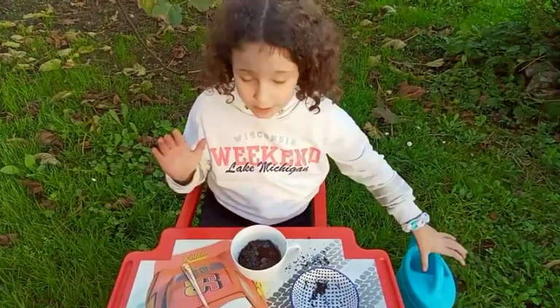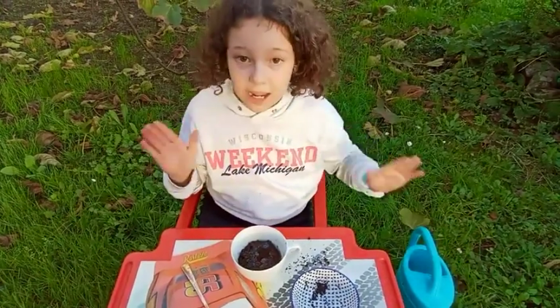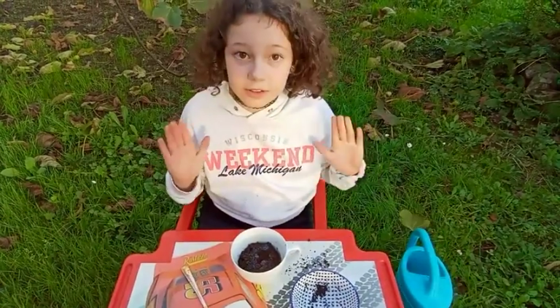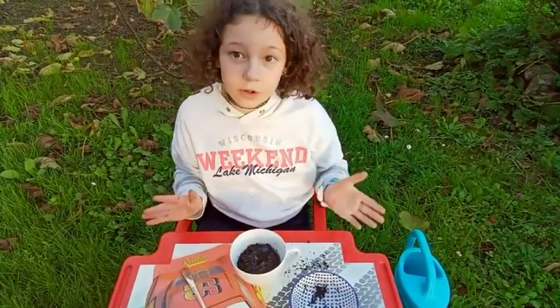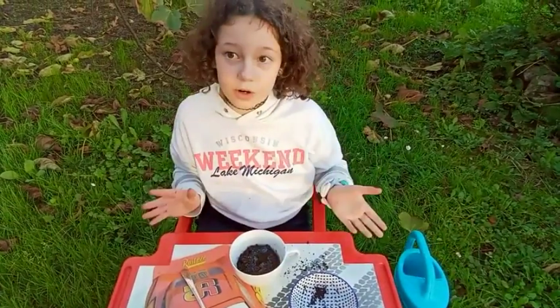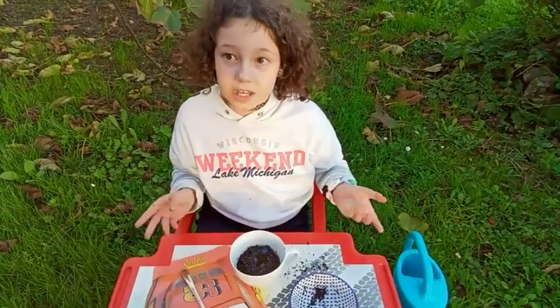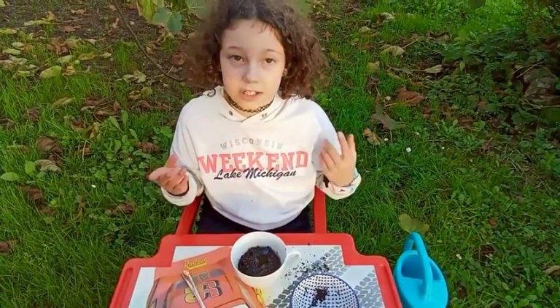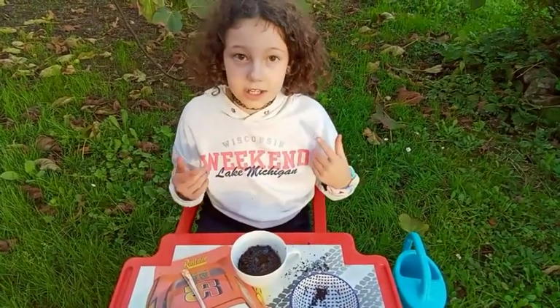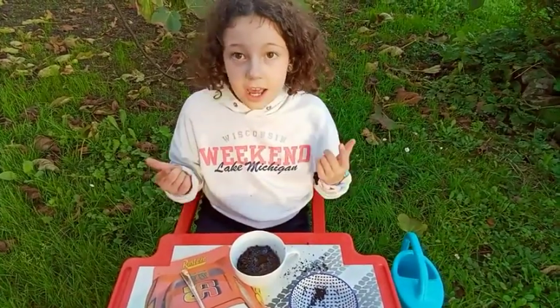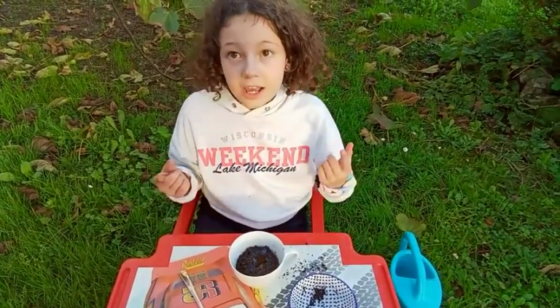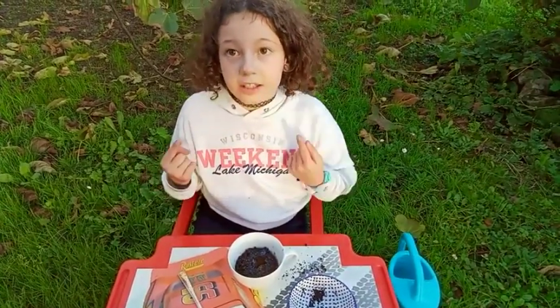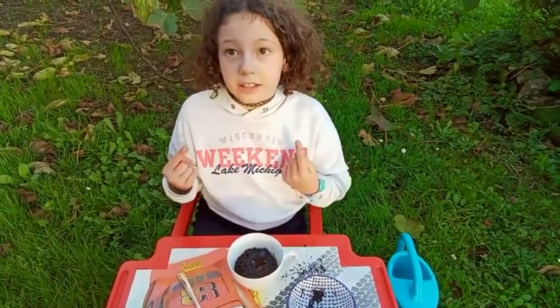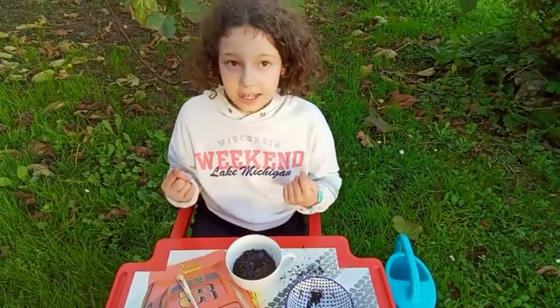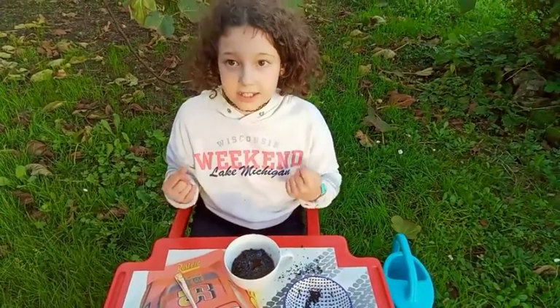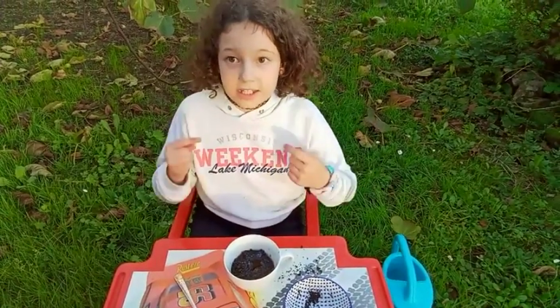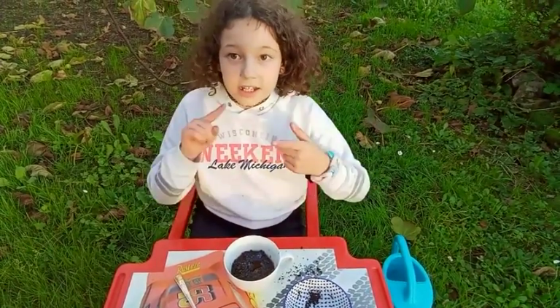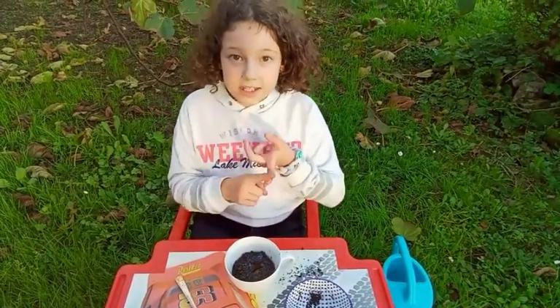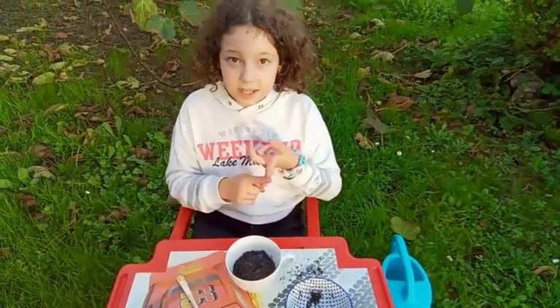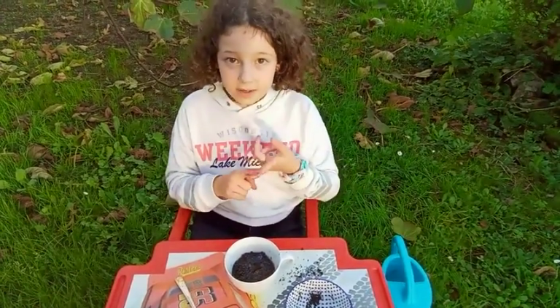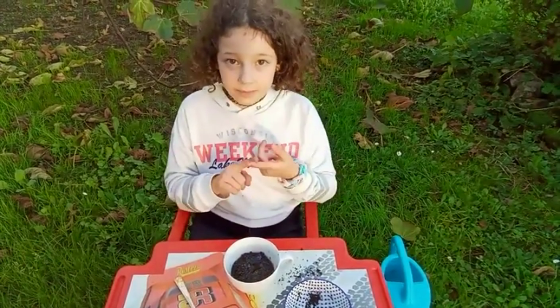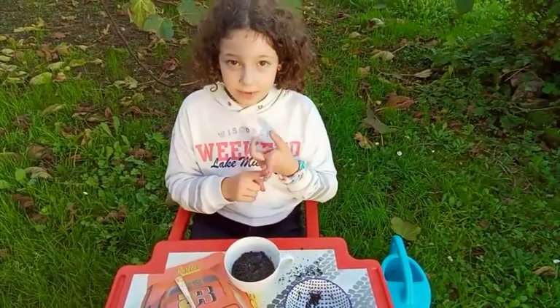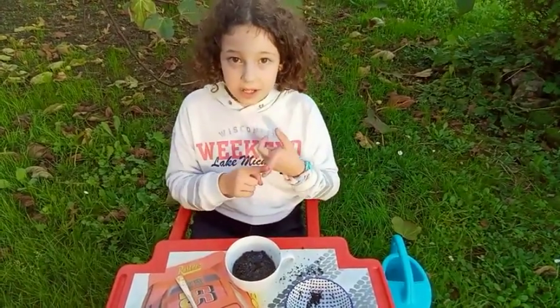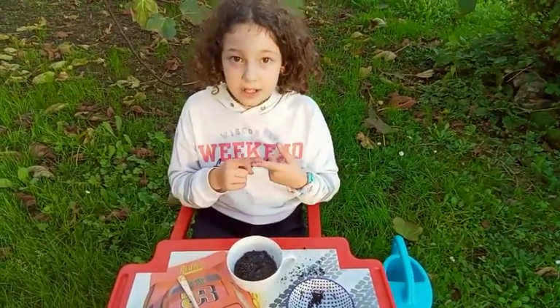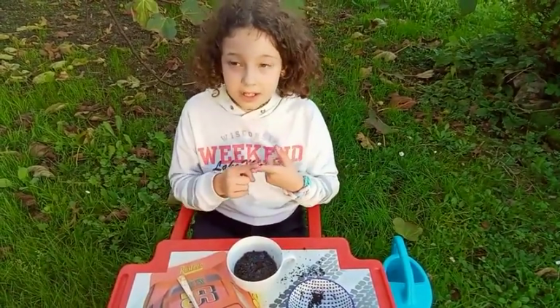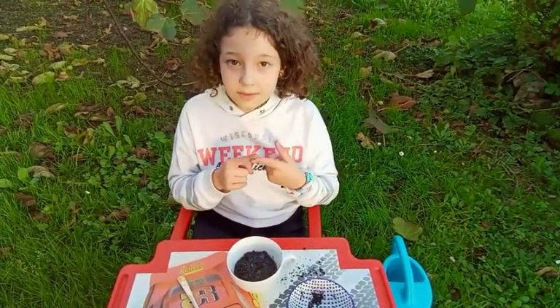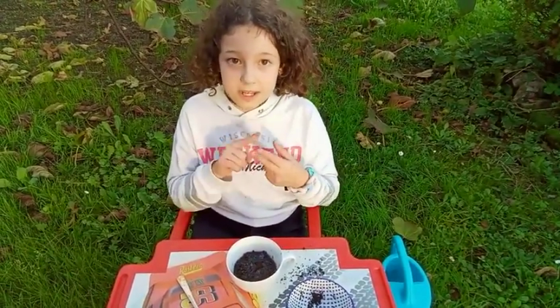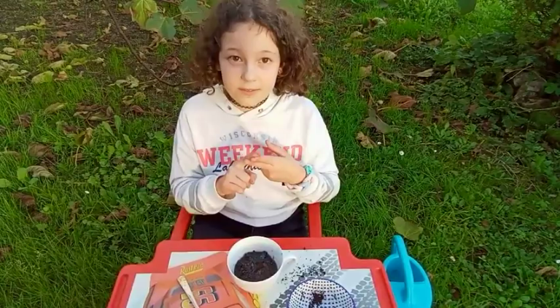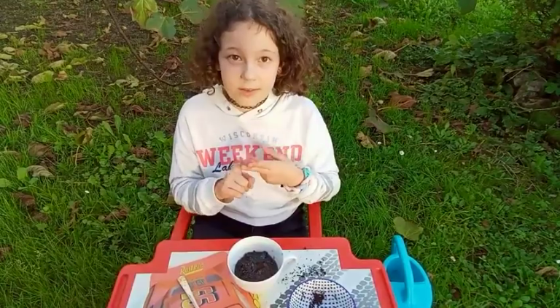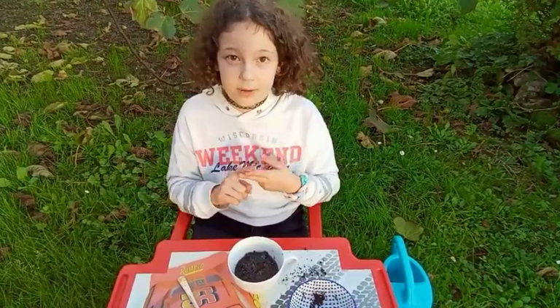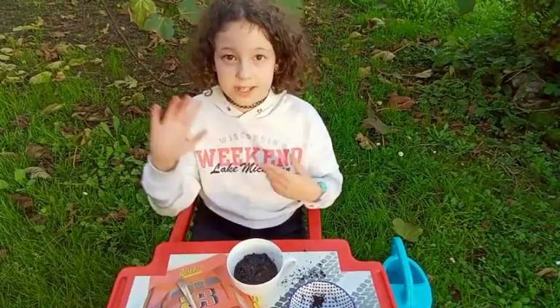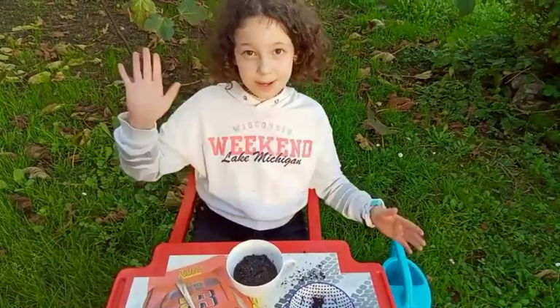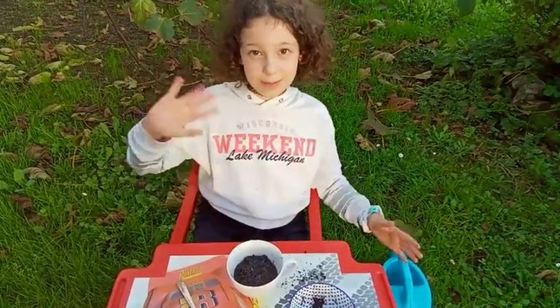The plant grows and gets leaves and flowers. Bye bye.